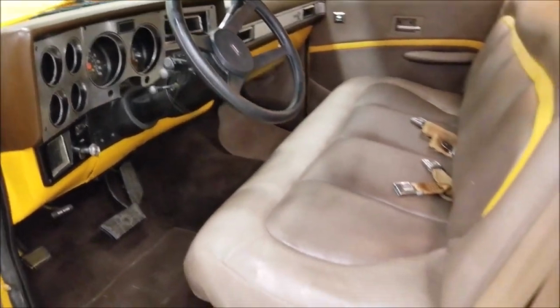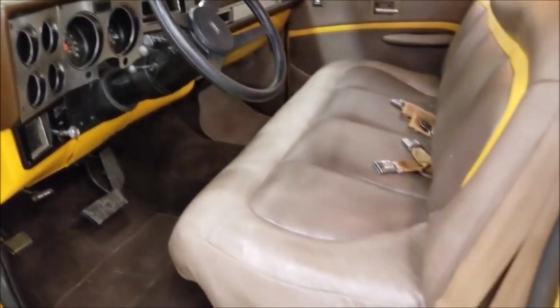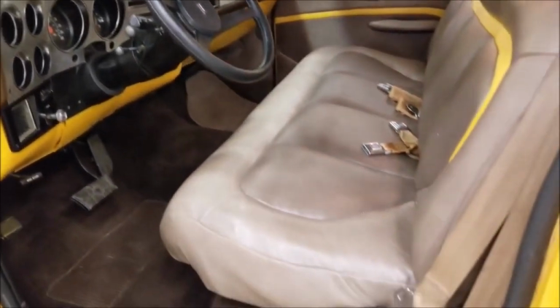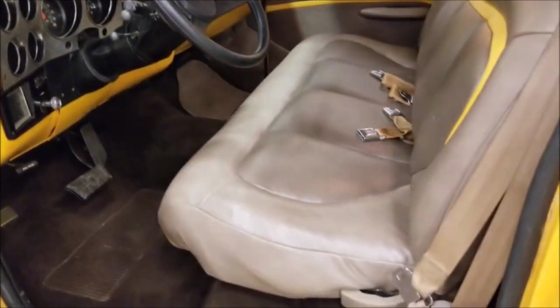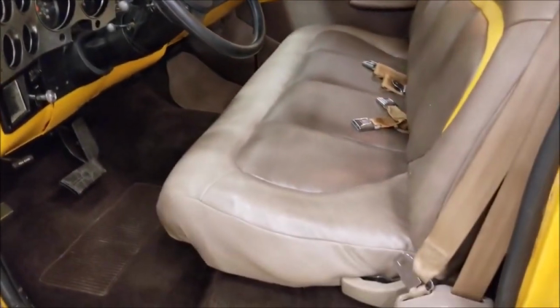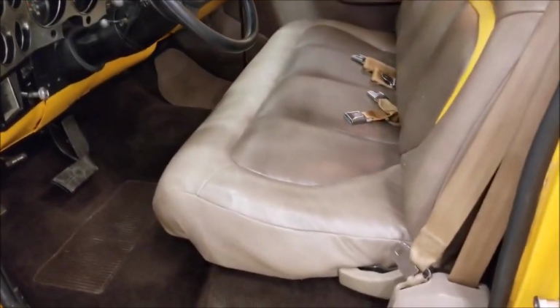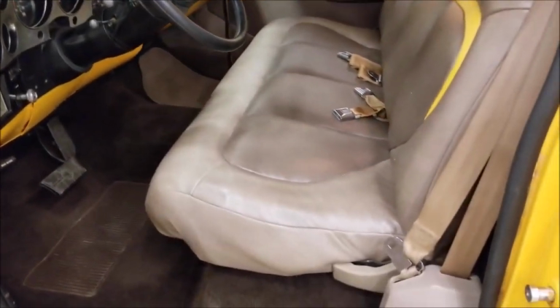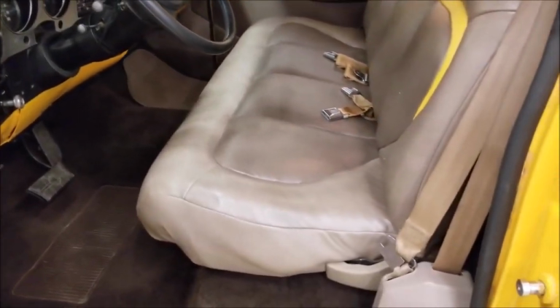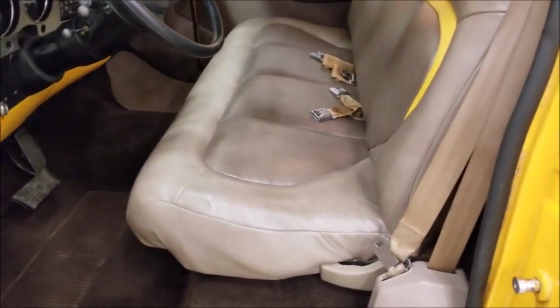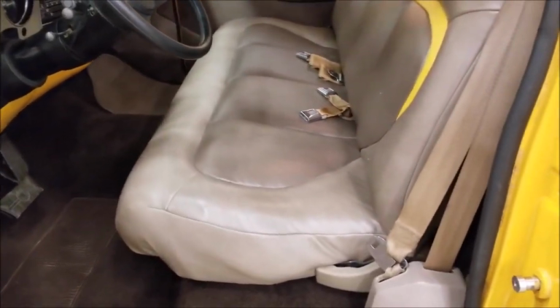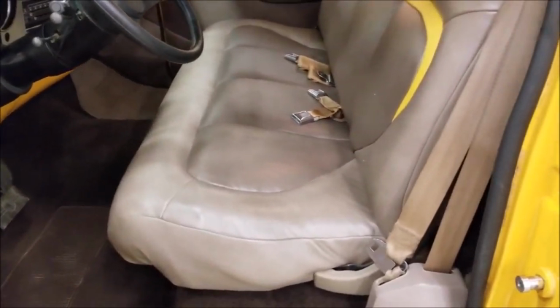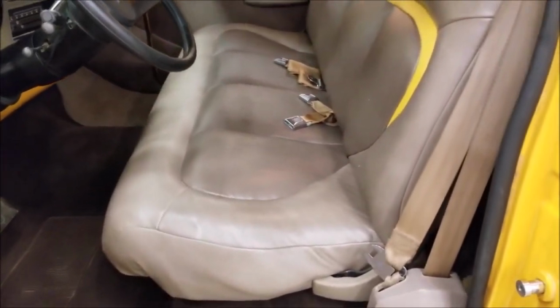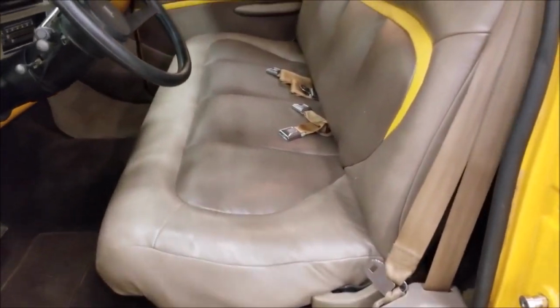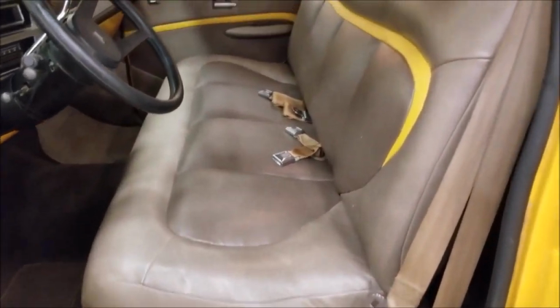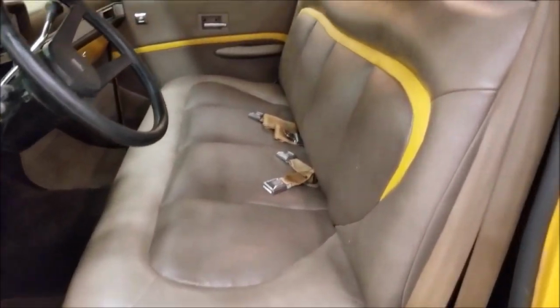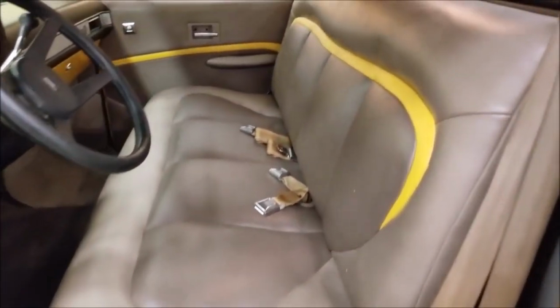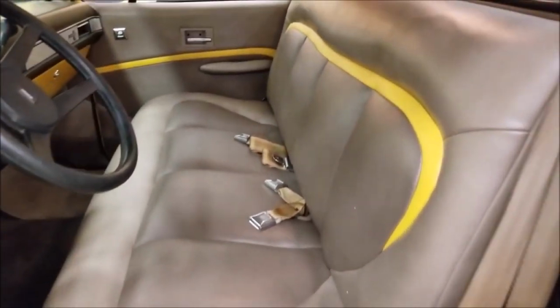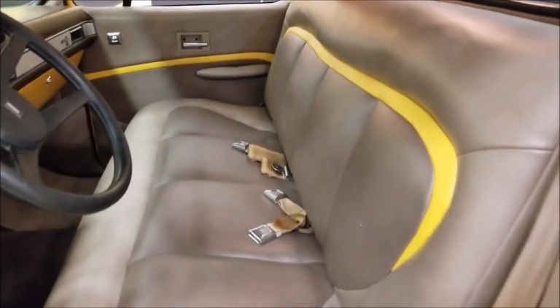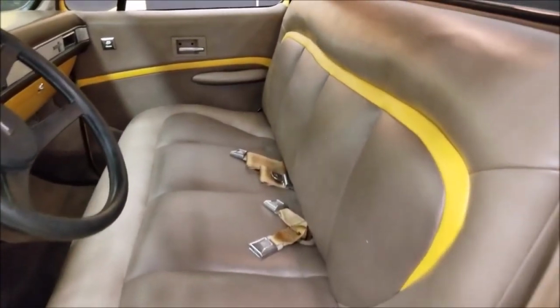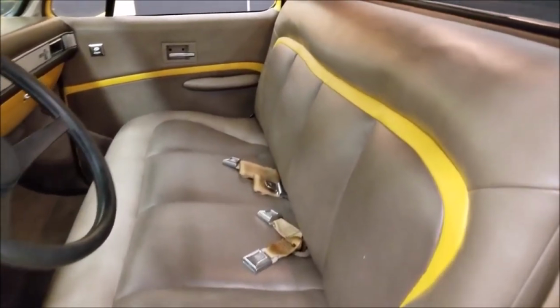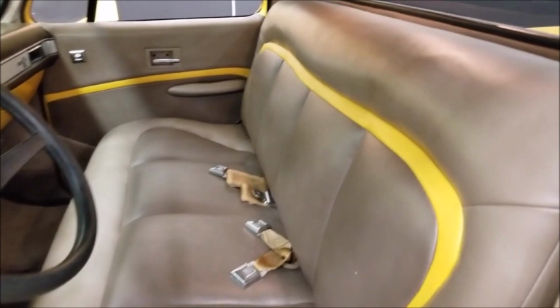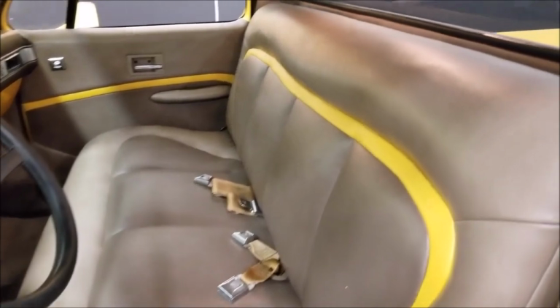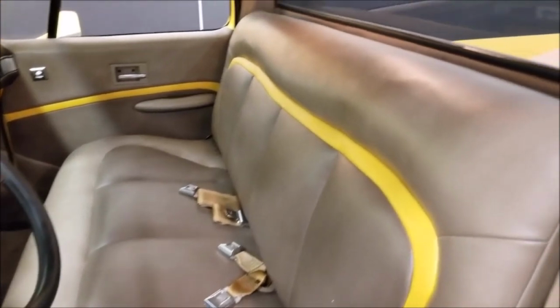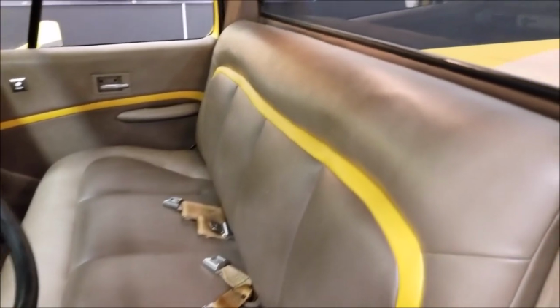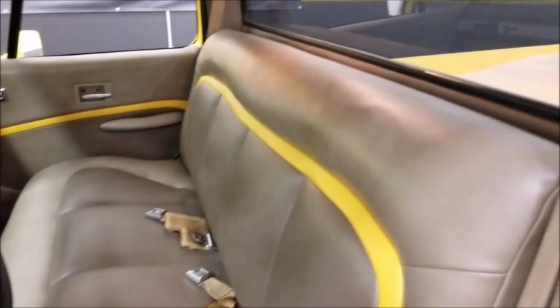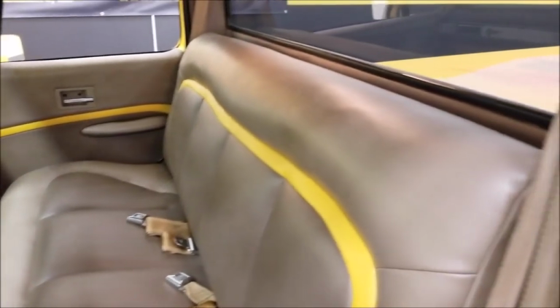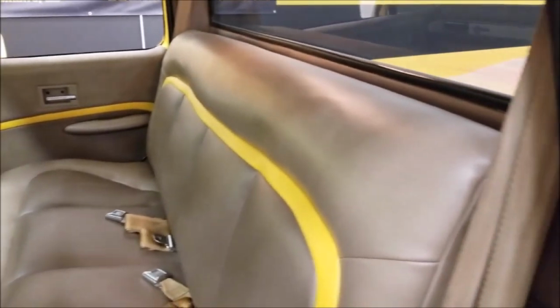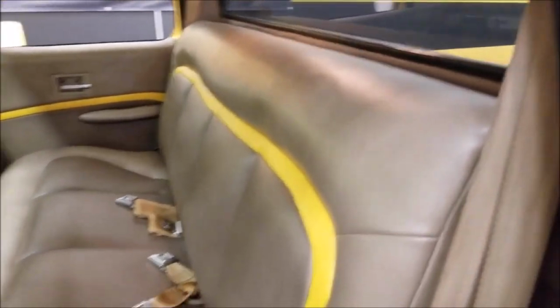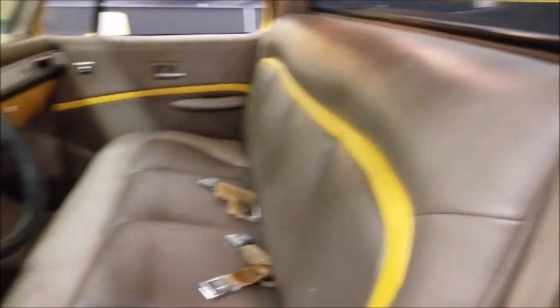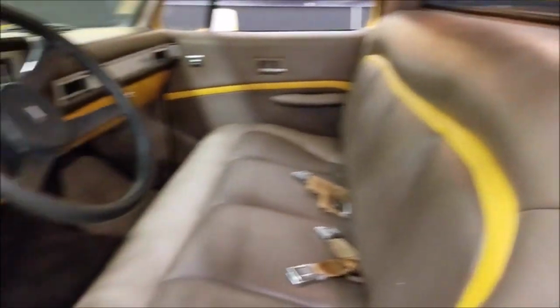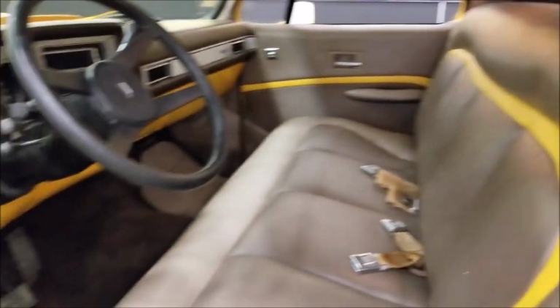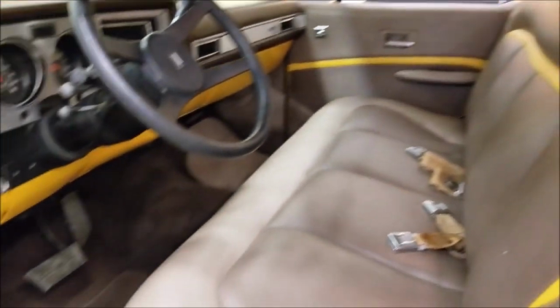The seats aren't worn, torn, or ripped, and the carpeting is in nice shape as well.